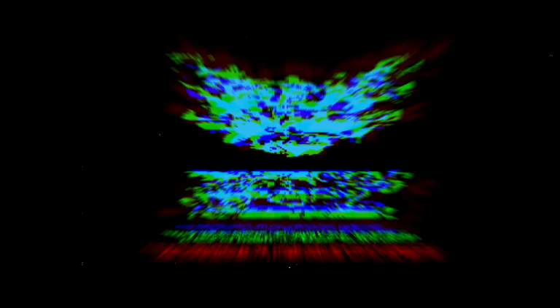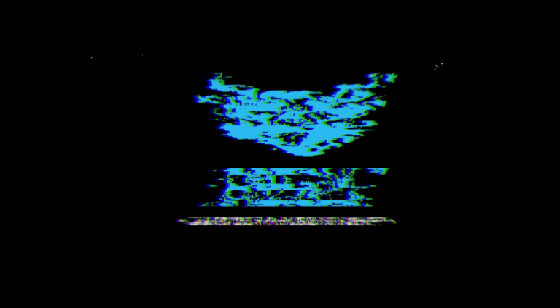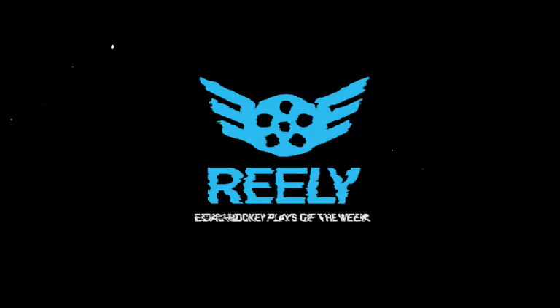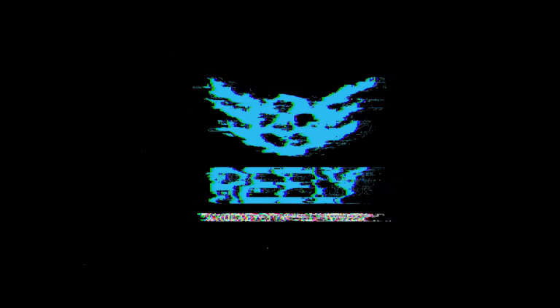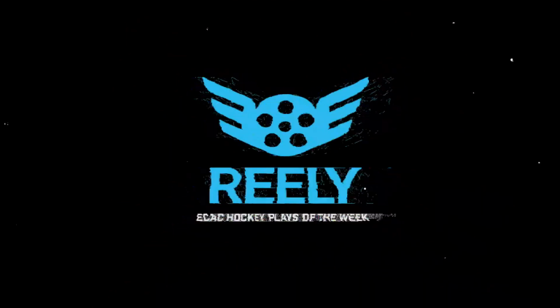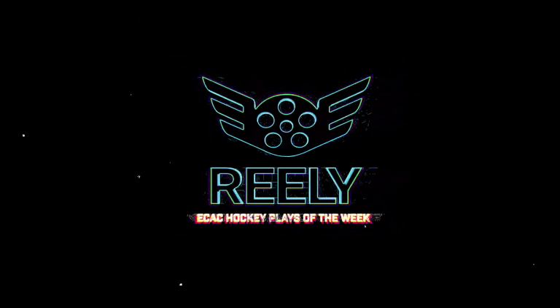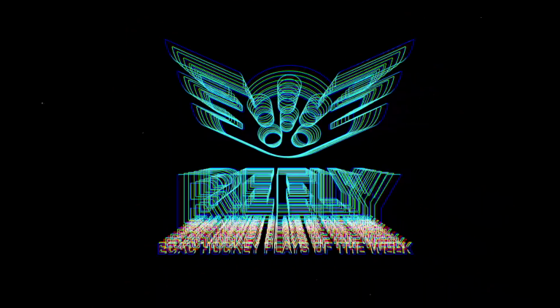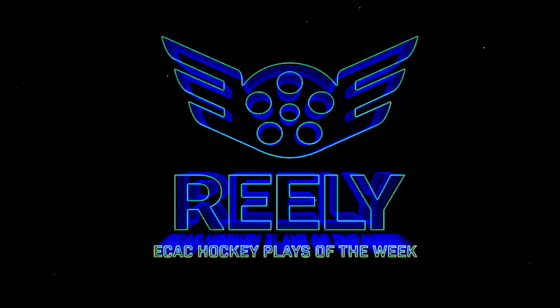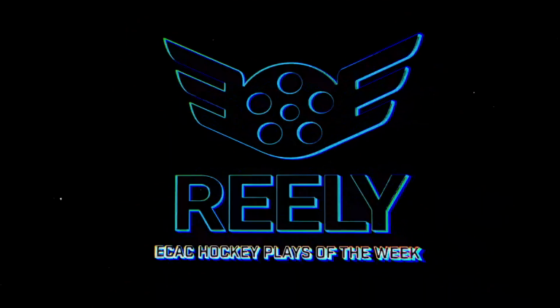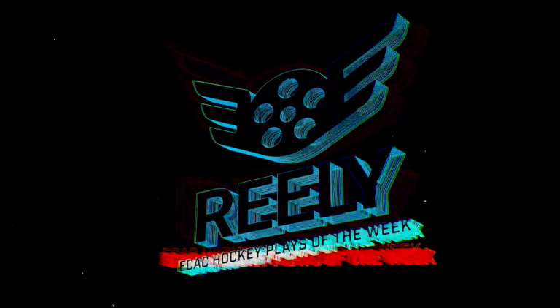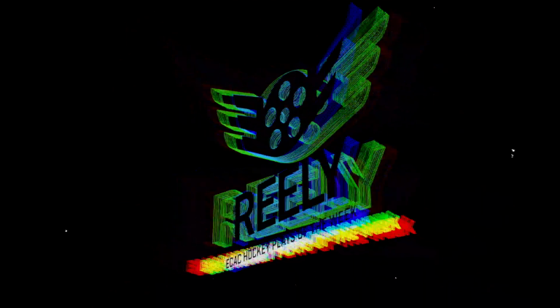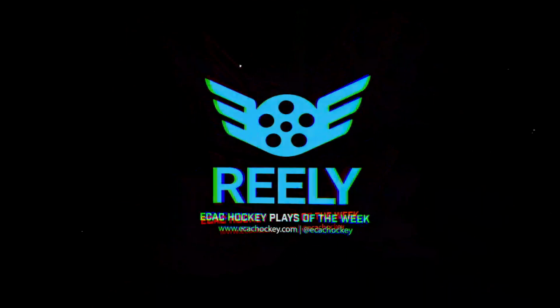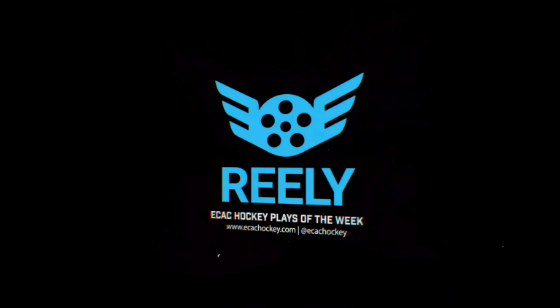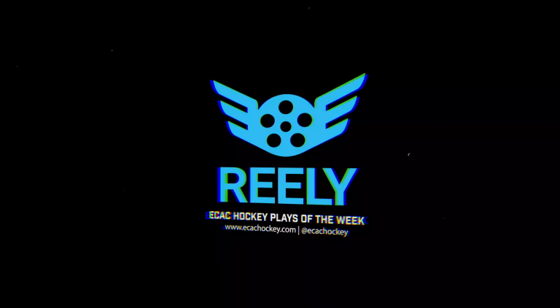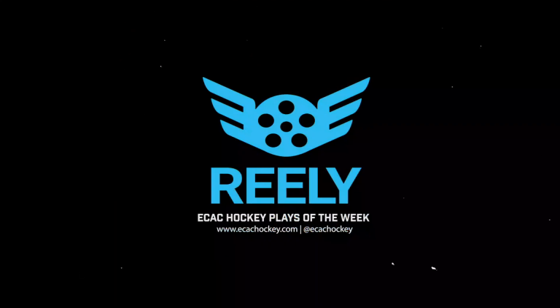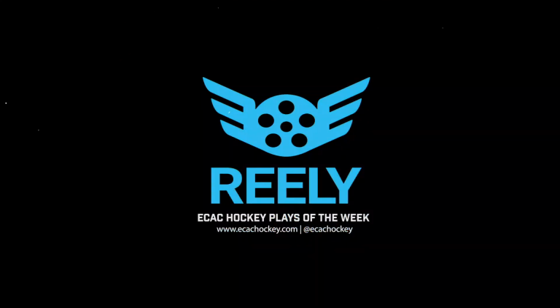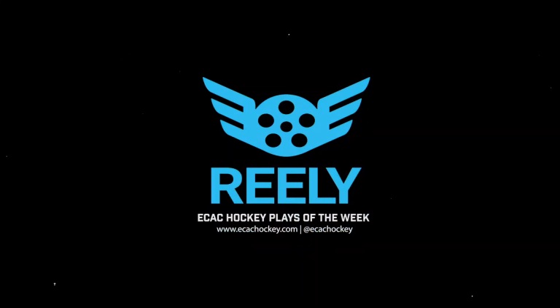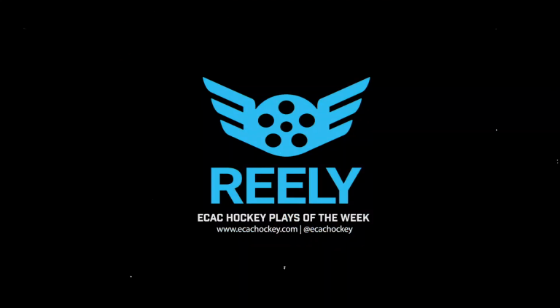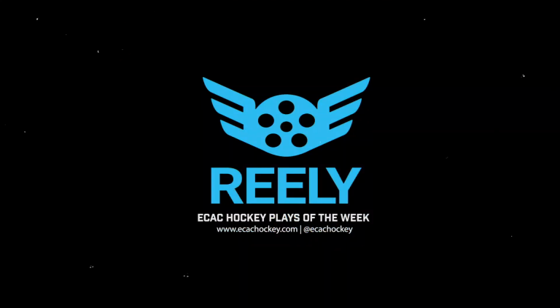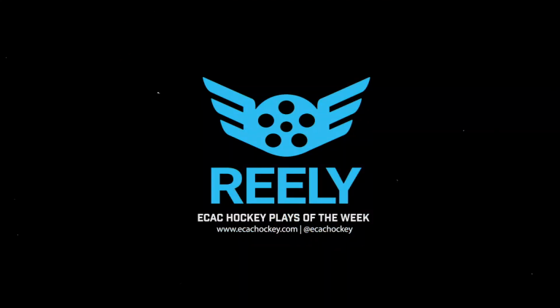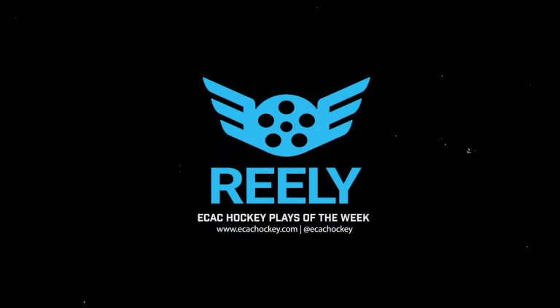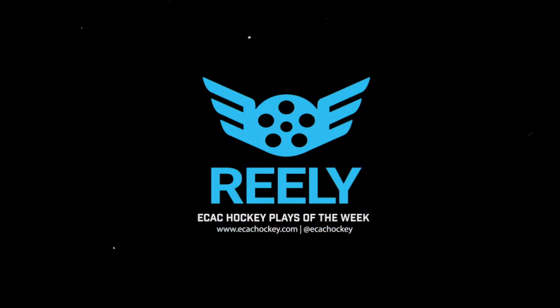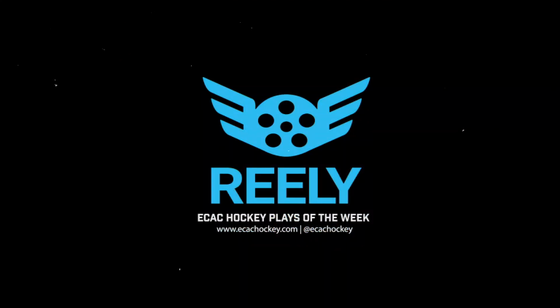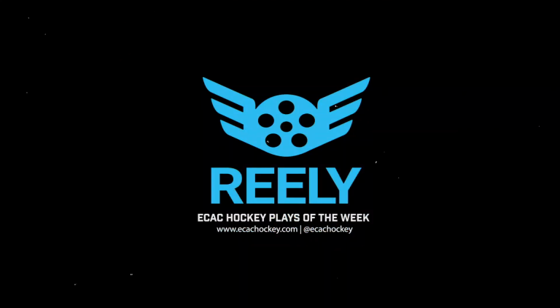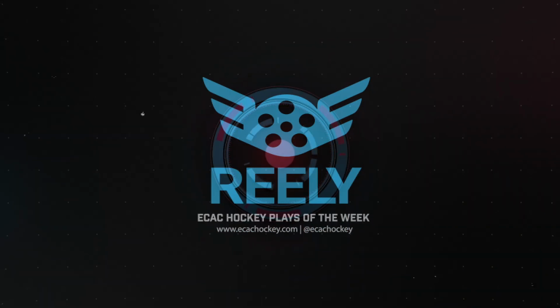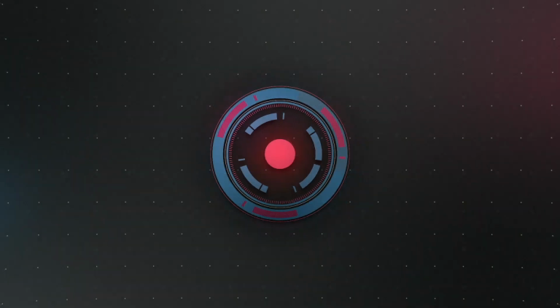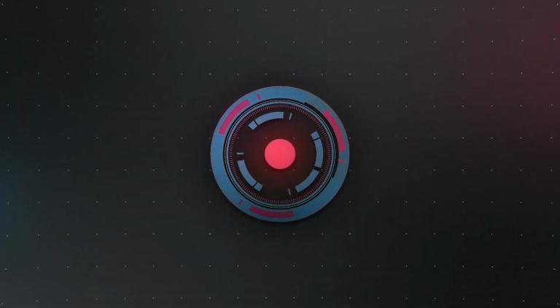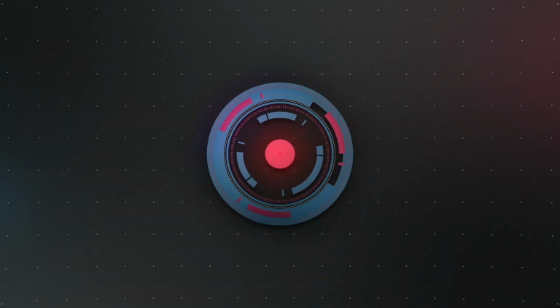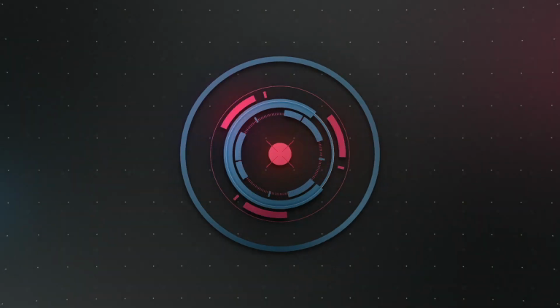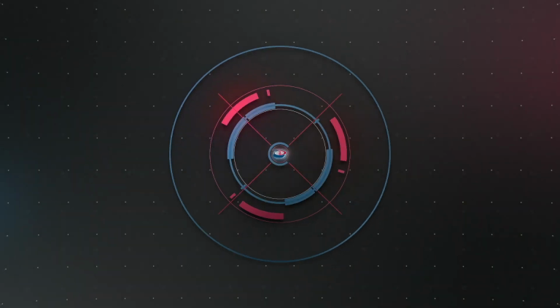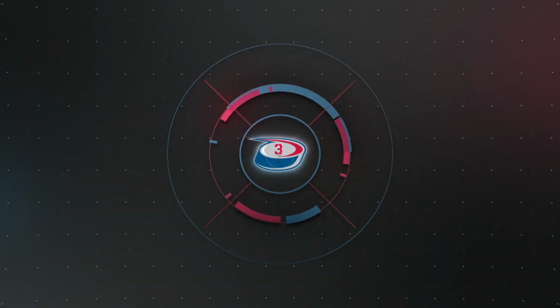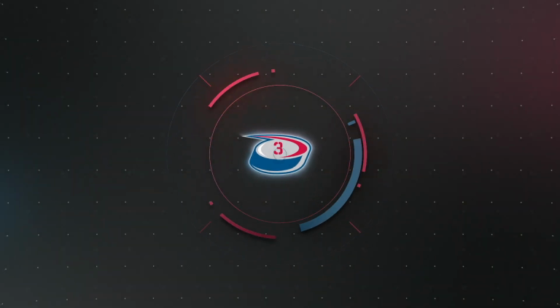Another week of college hockey in the books means another week of women's top plays presented by Really.